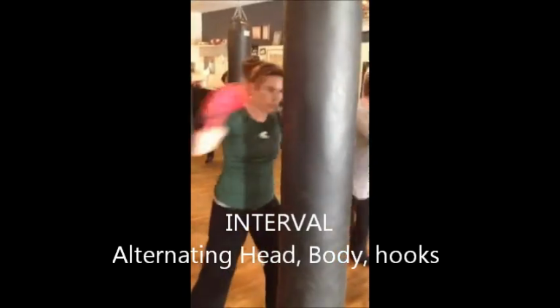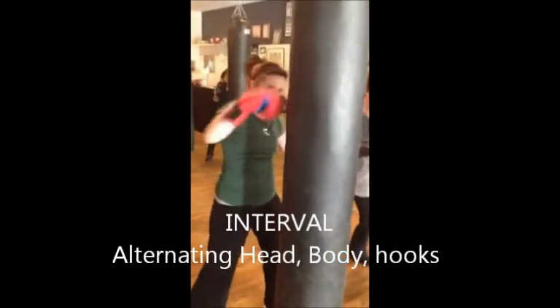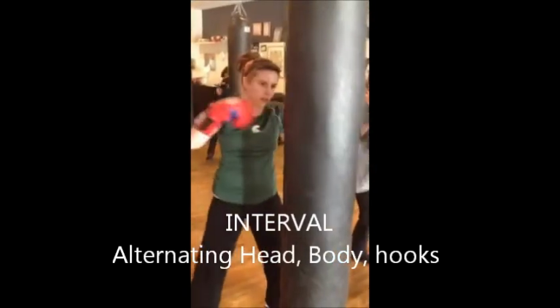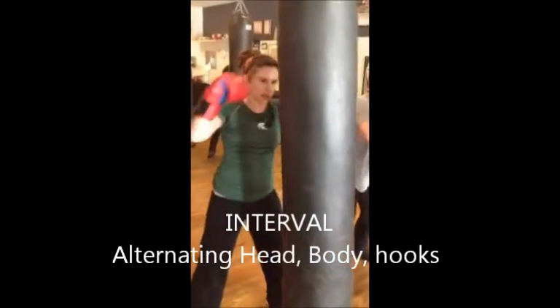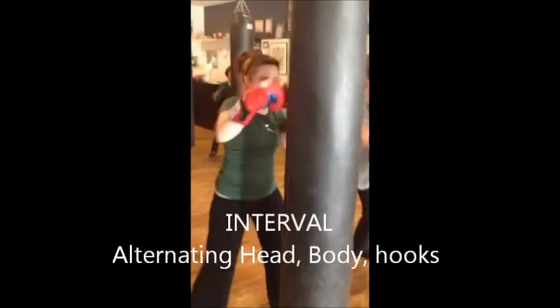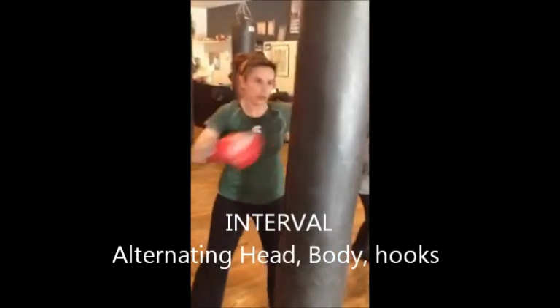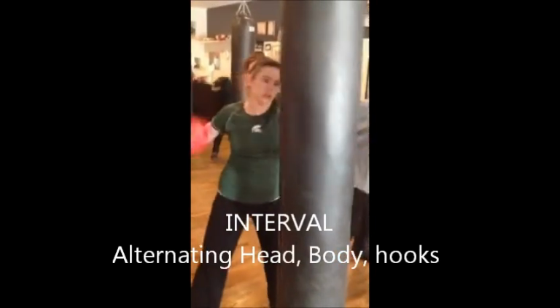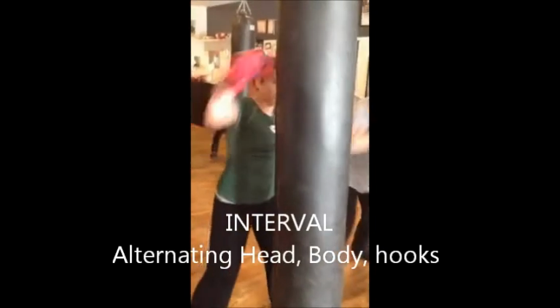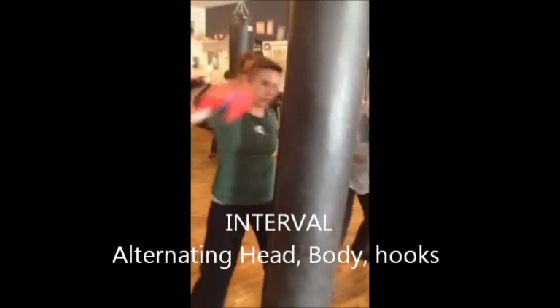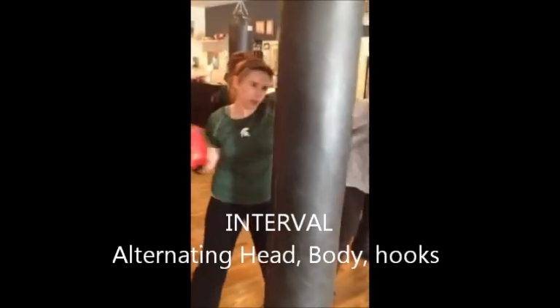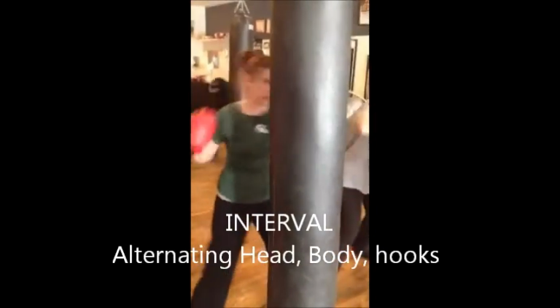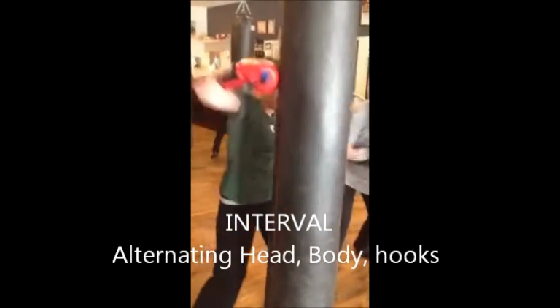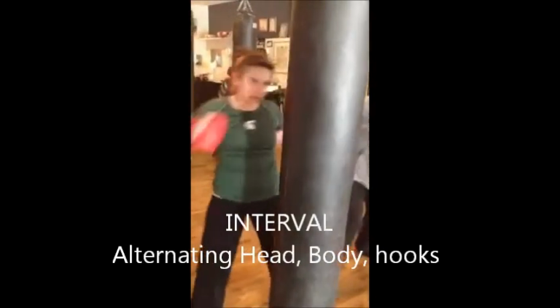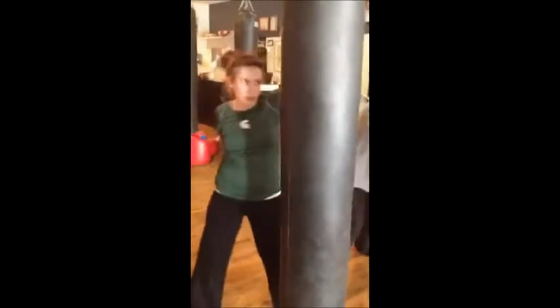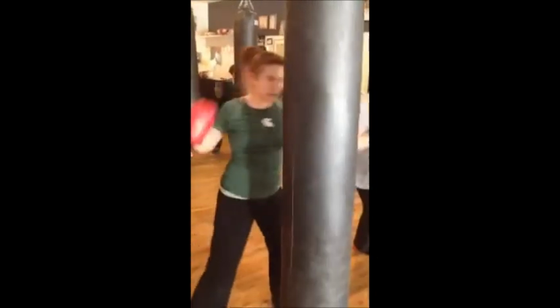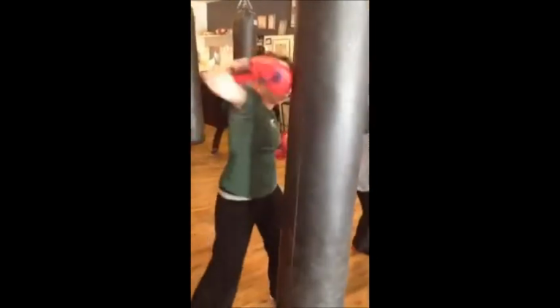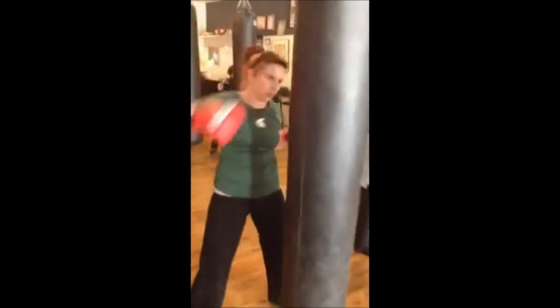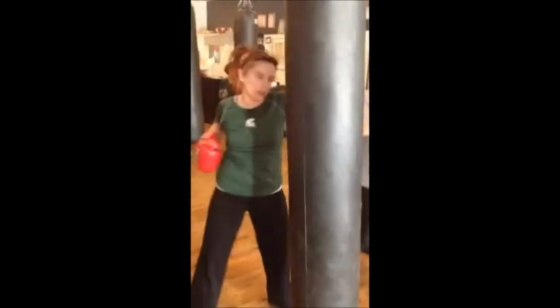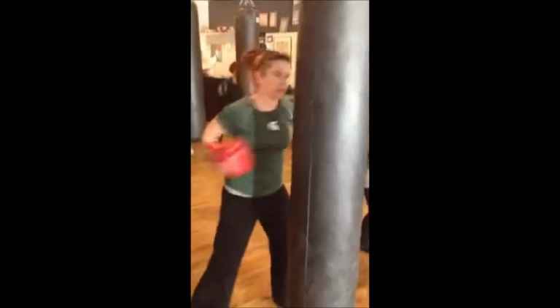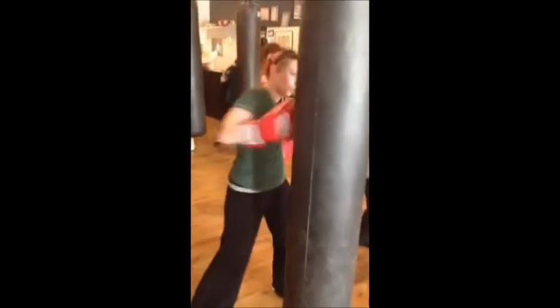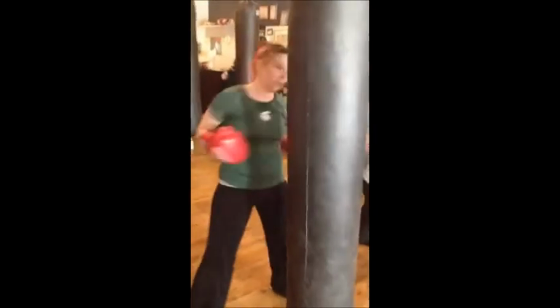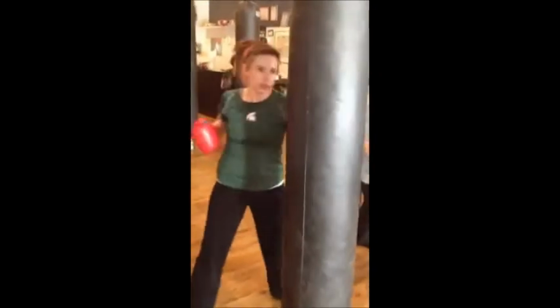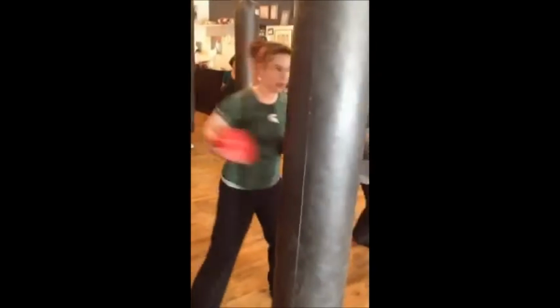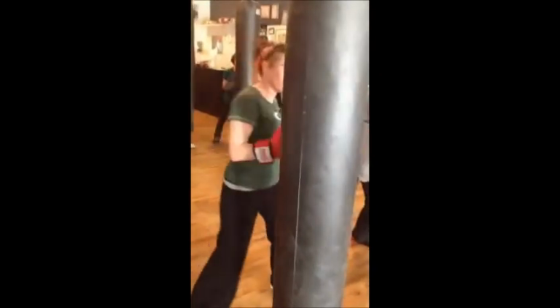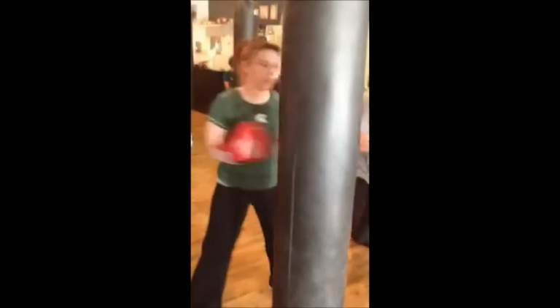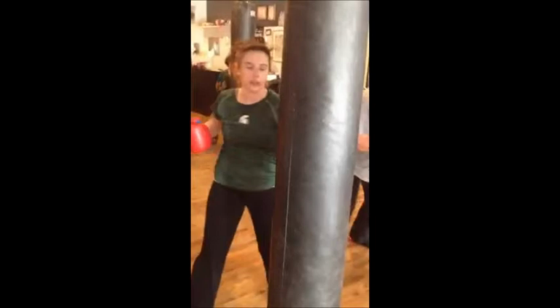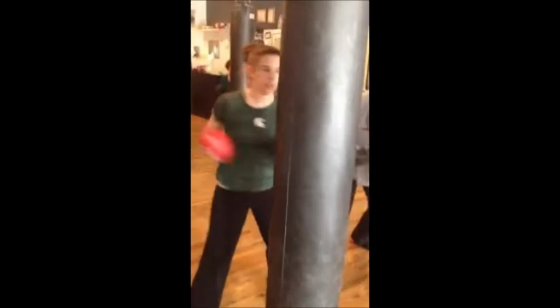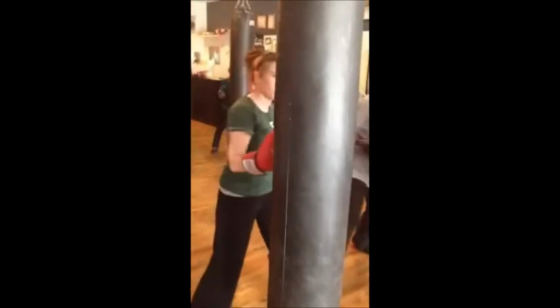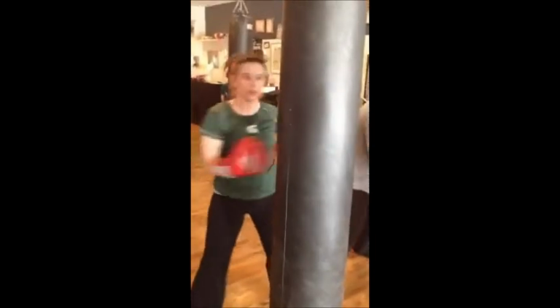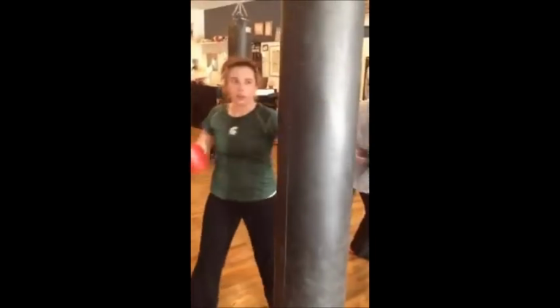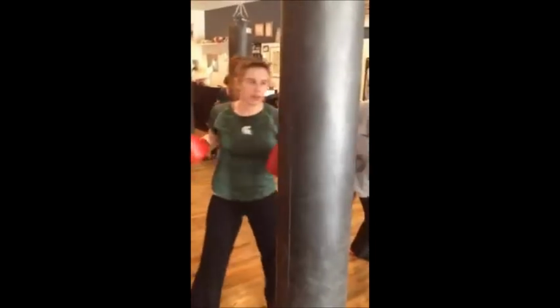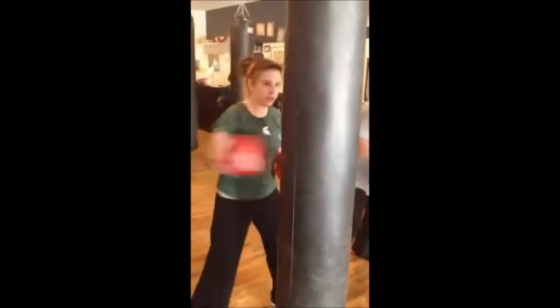Hookers. Eight, seven, six, five. Upcuts. Eight, seven, six, five, four.